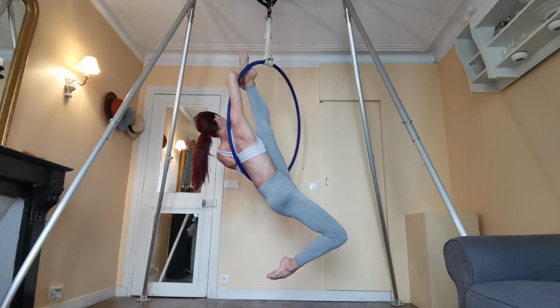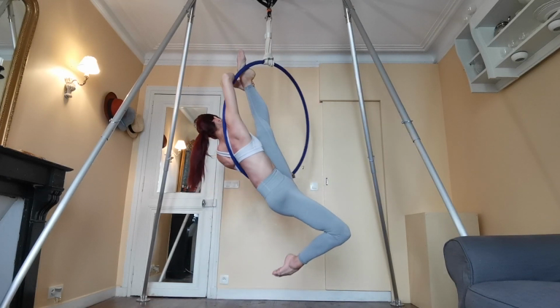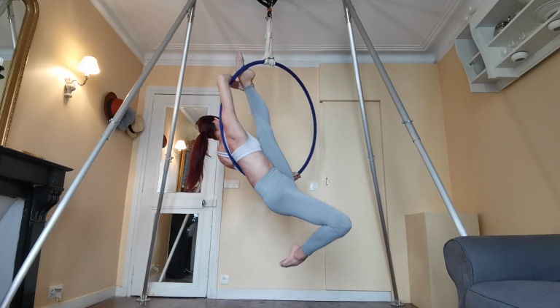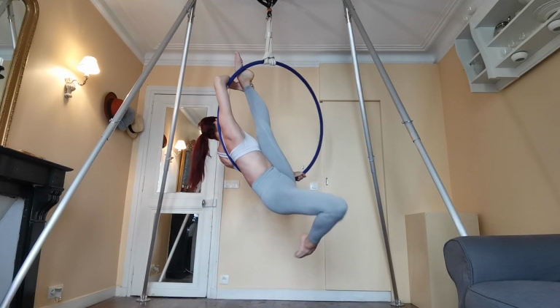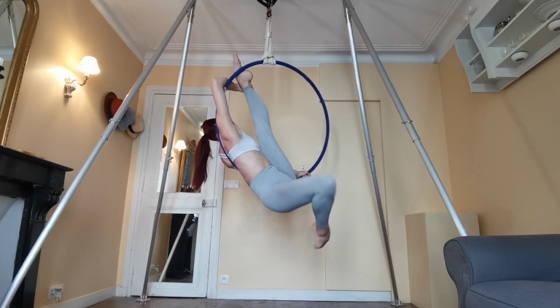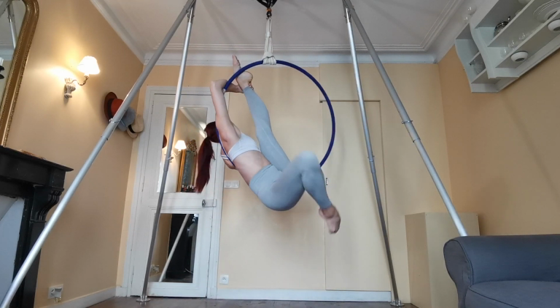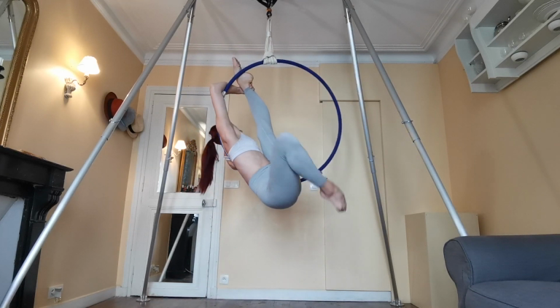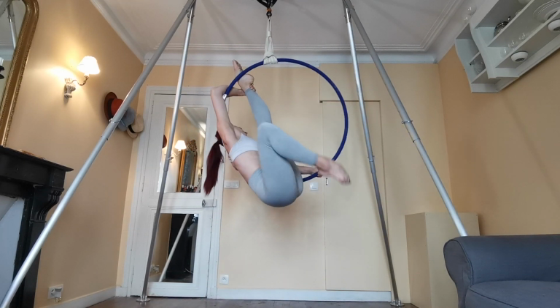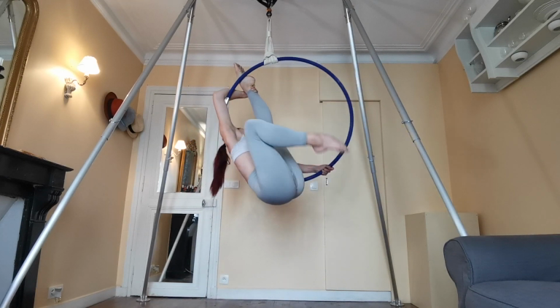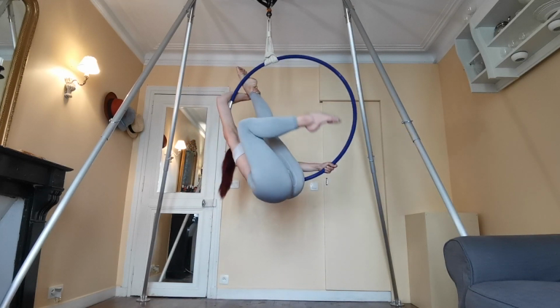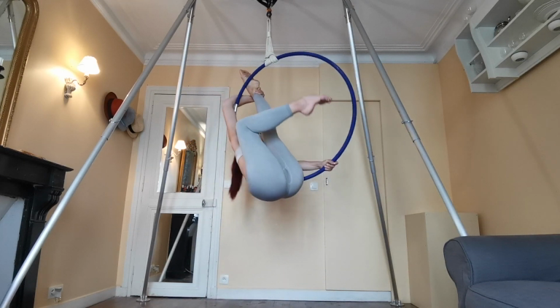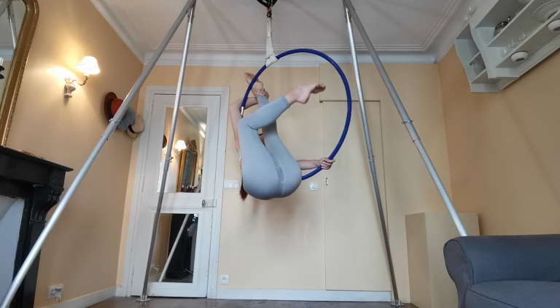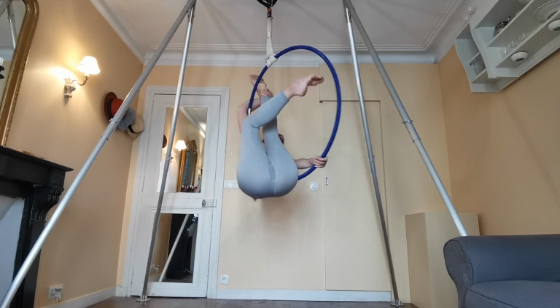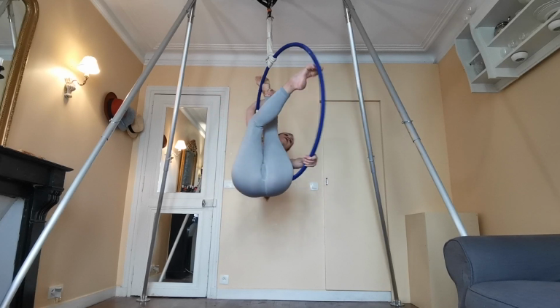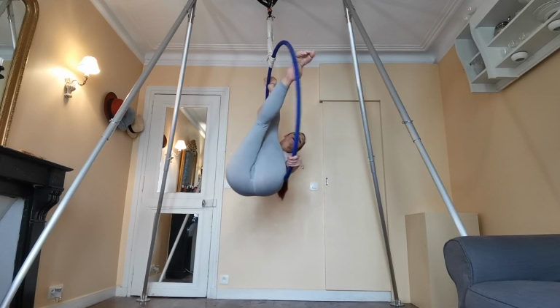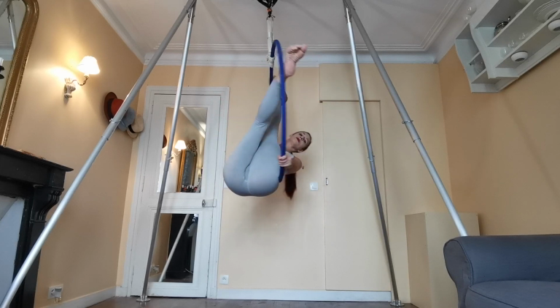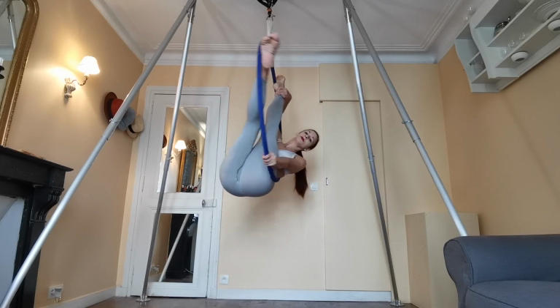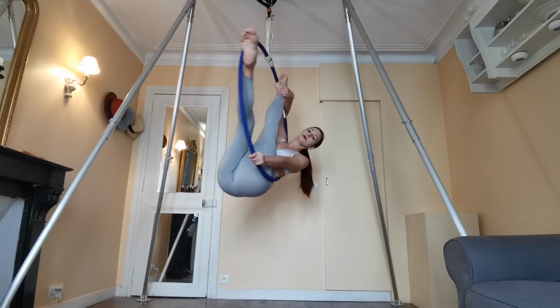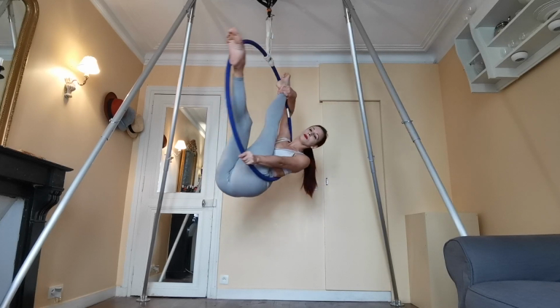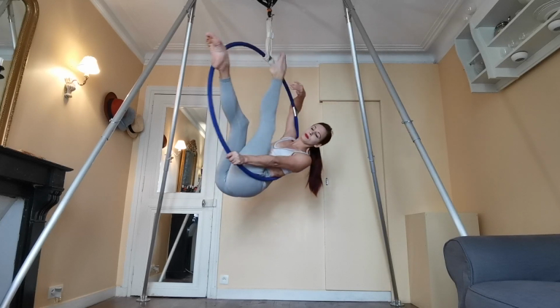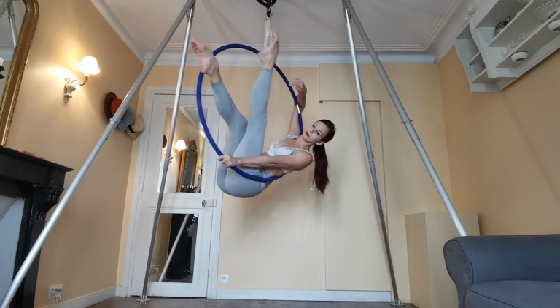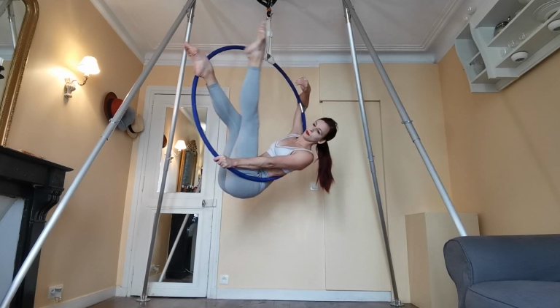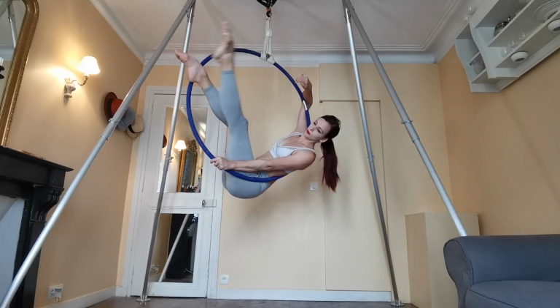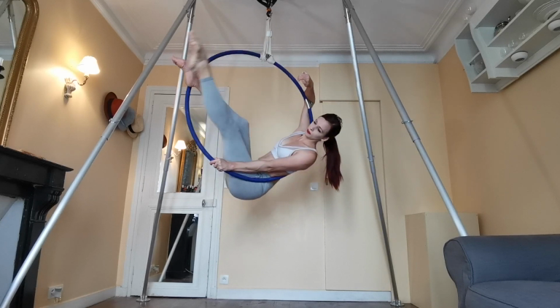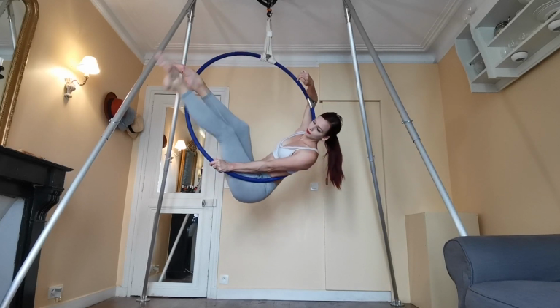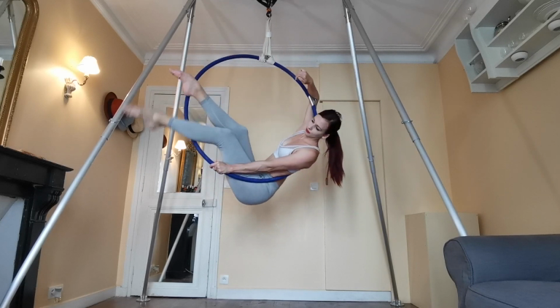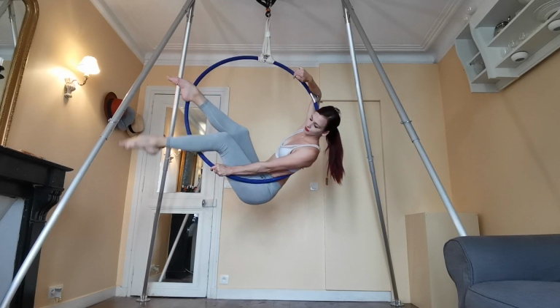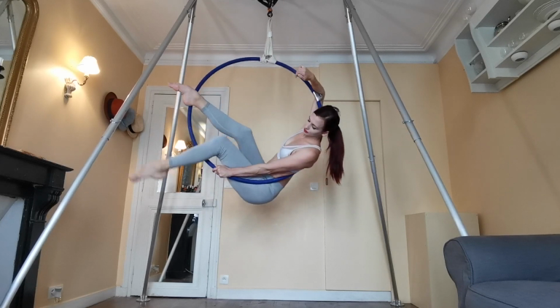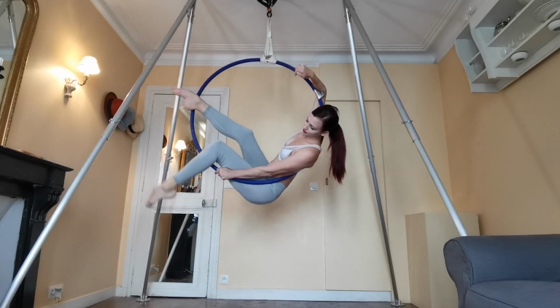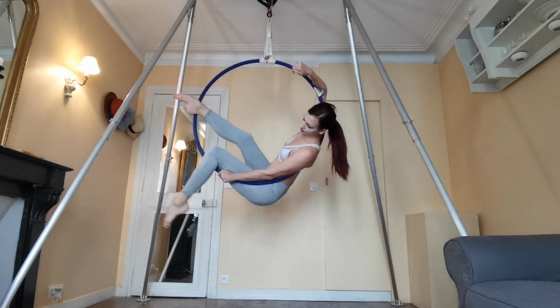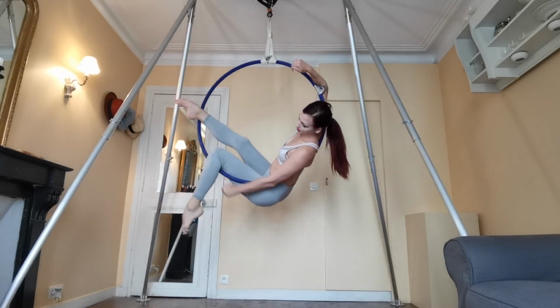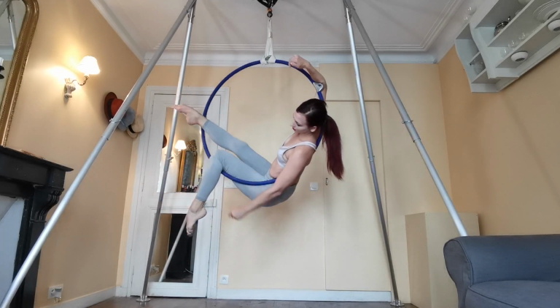To come out of it, just bring your bottom leg back into the hoop and hook it over to come into your cradle.